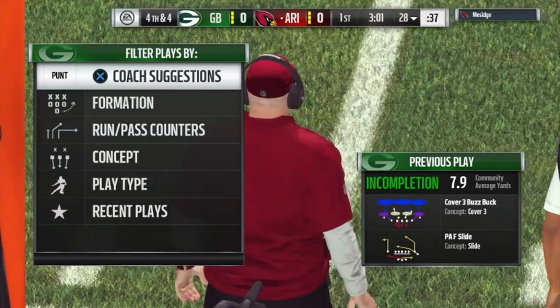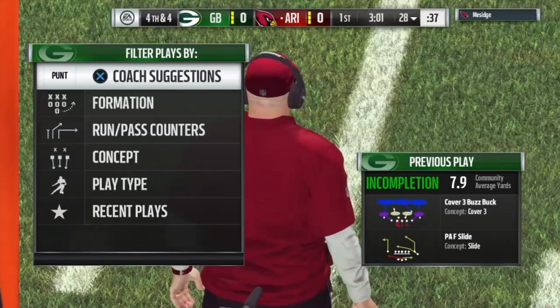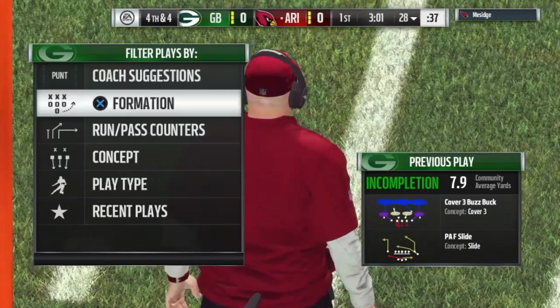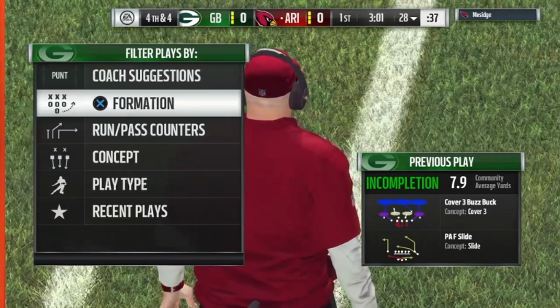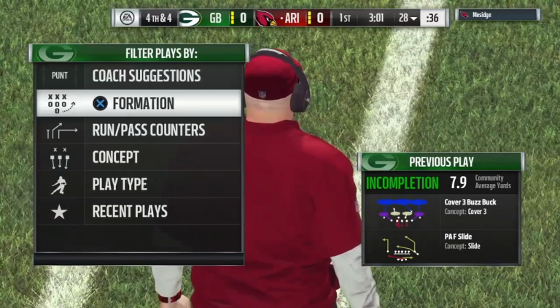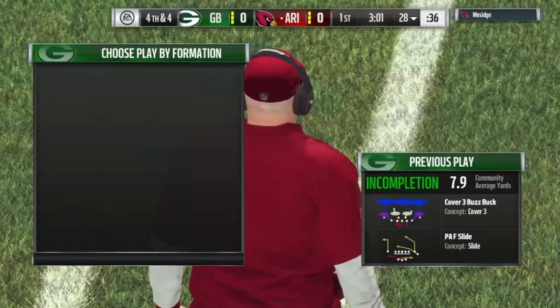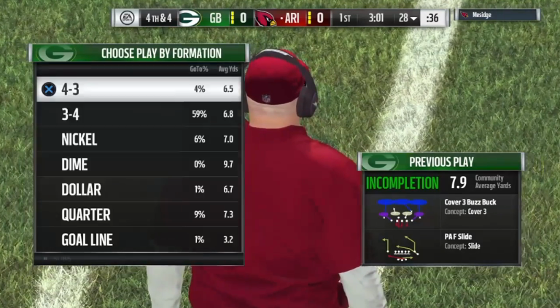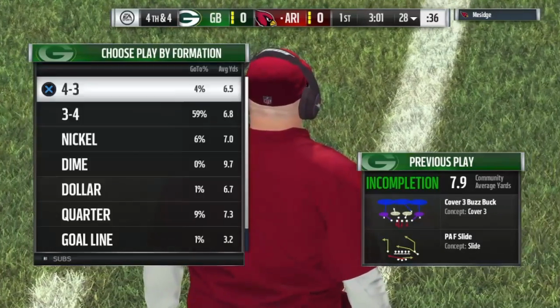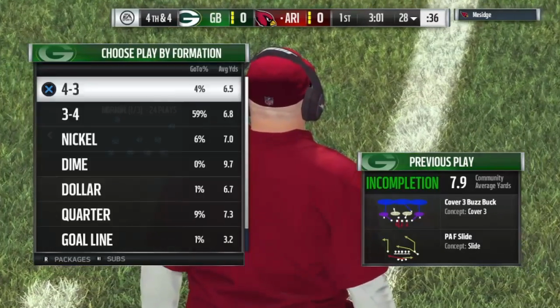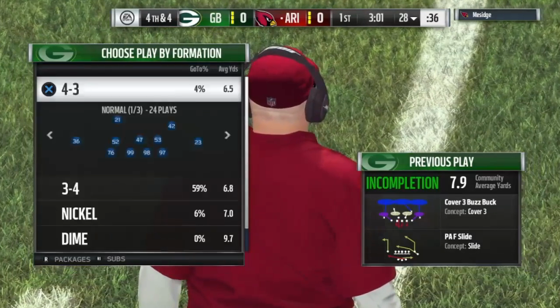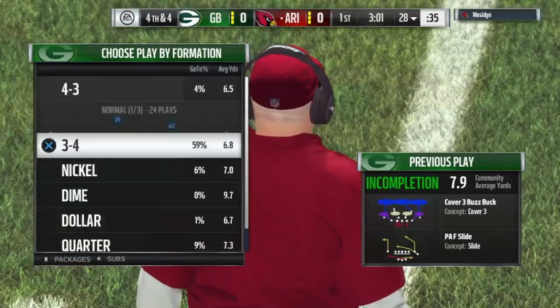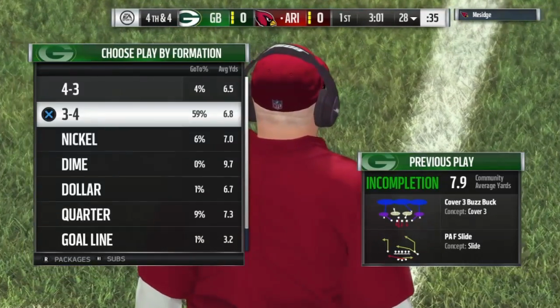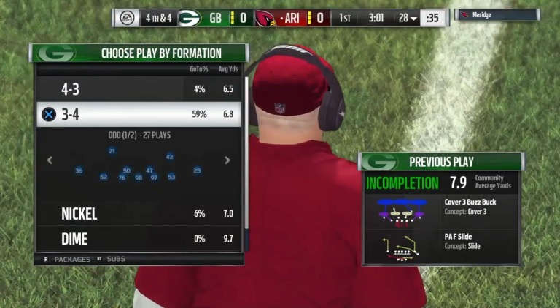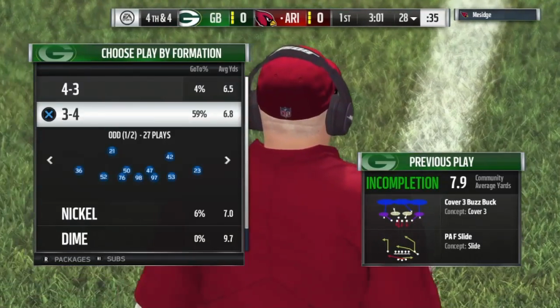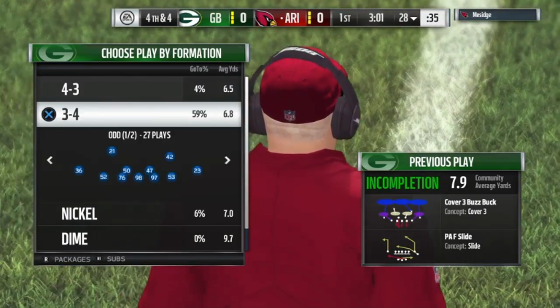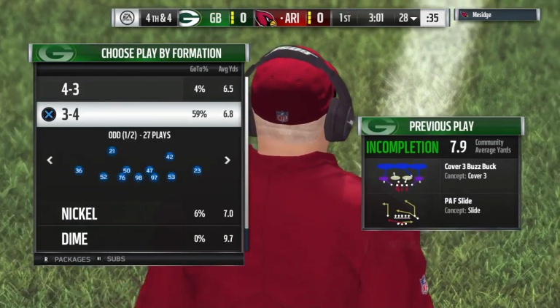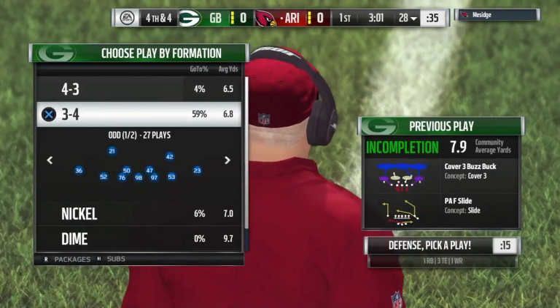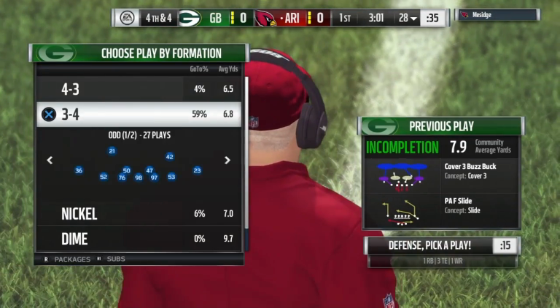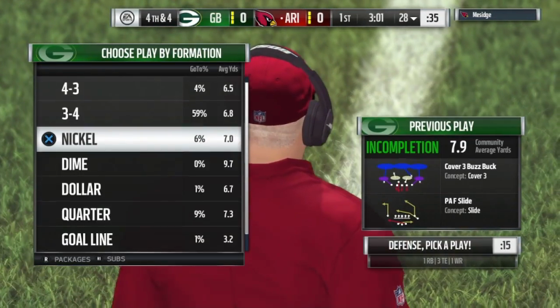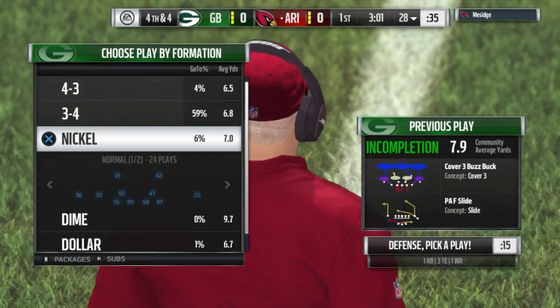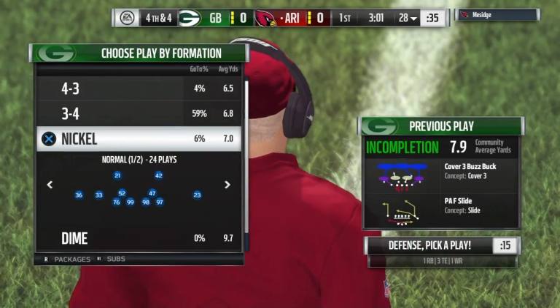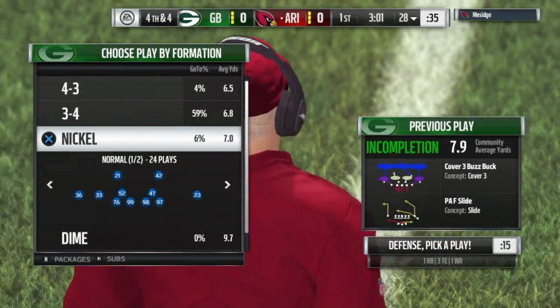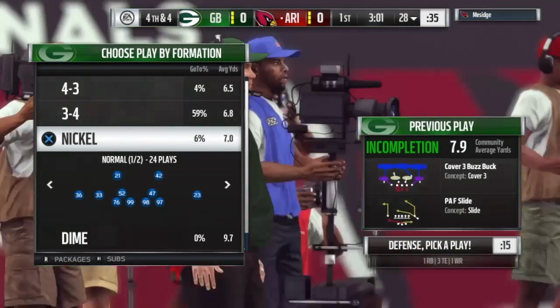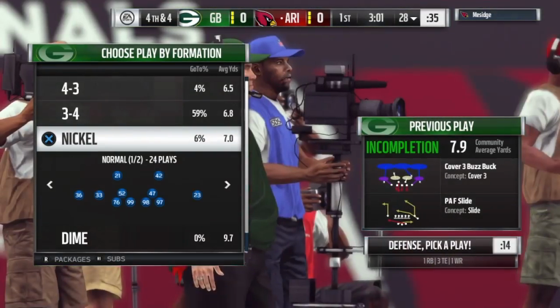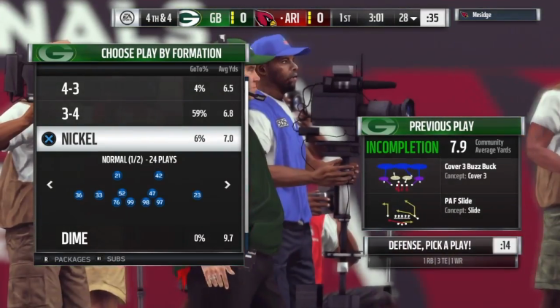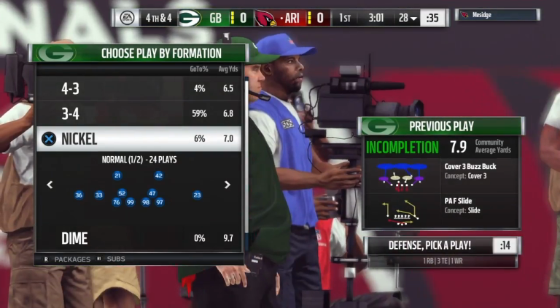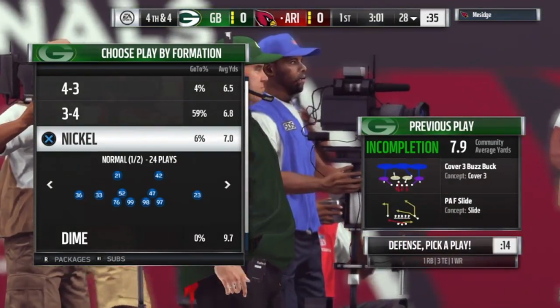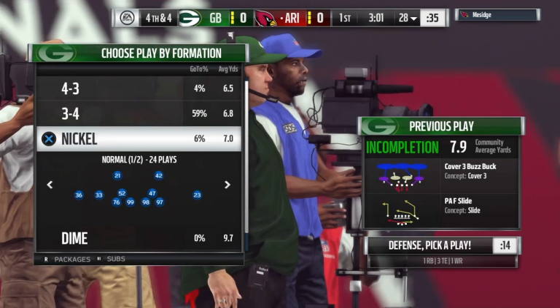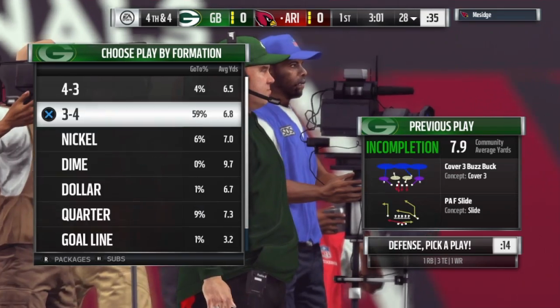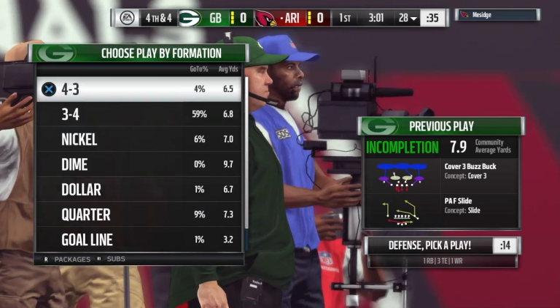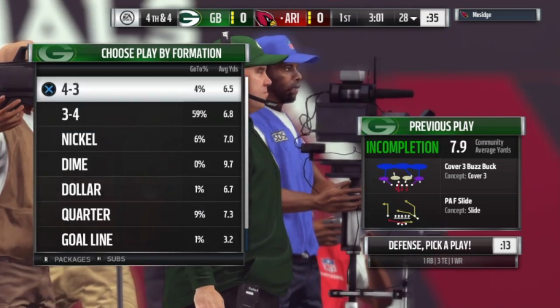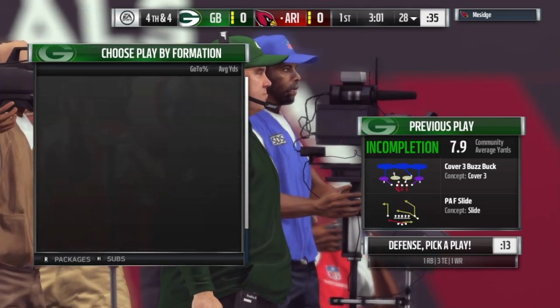J.J. Nelson, the intended target, and it brings up fourth down.